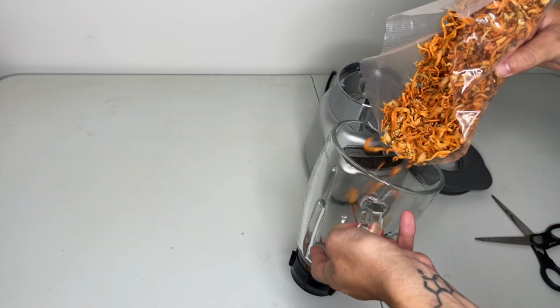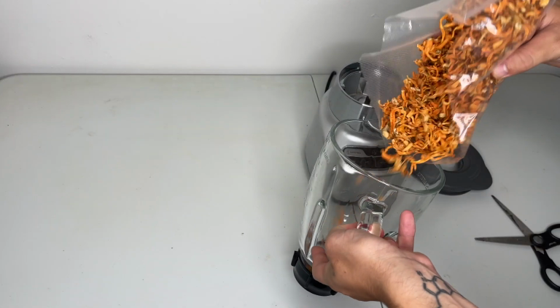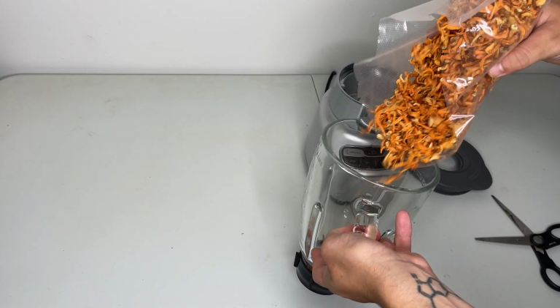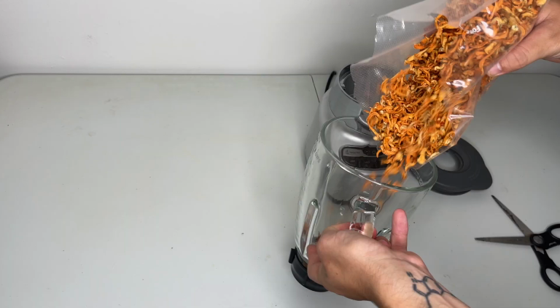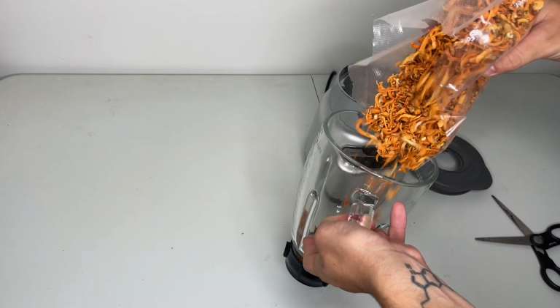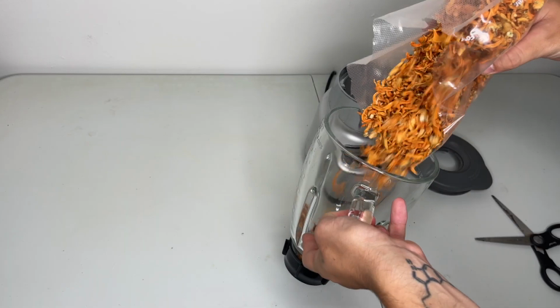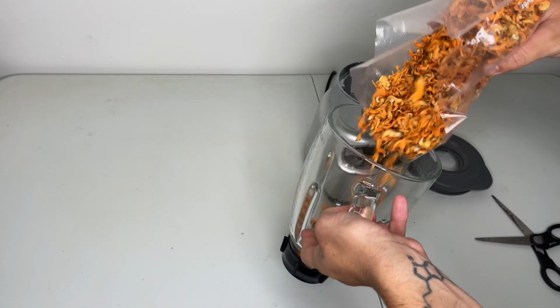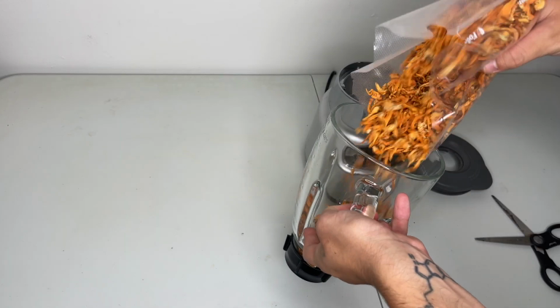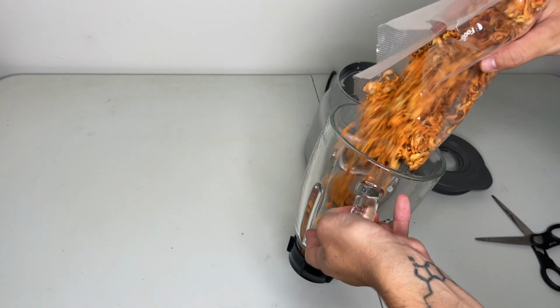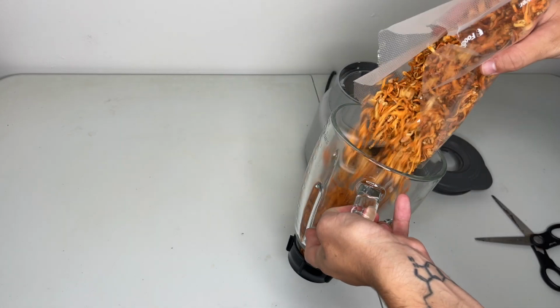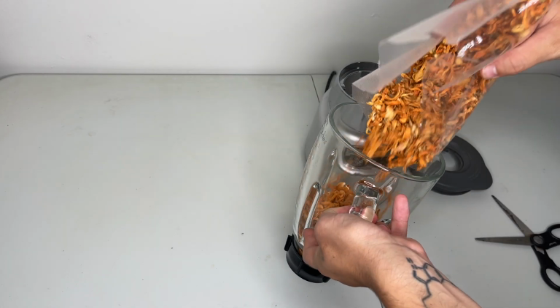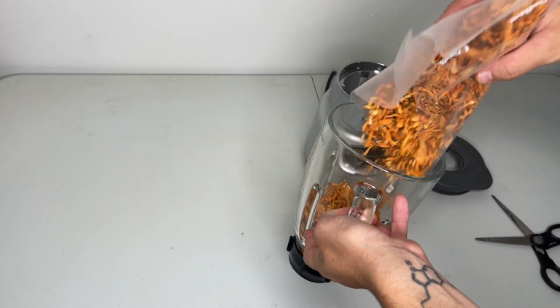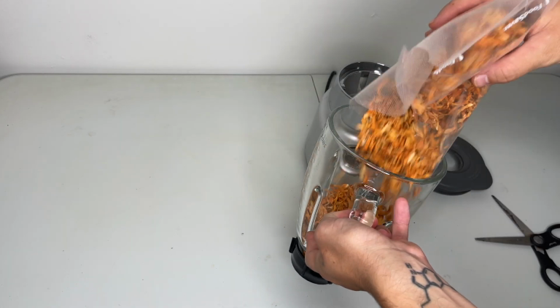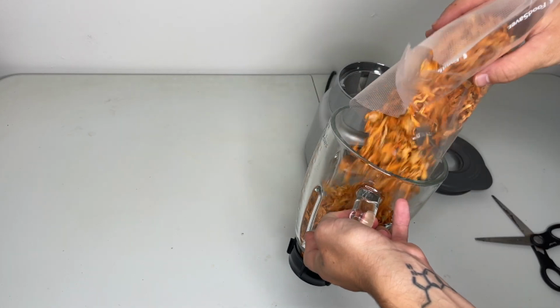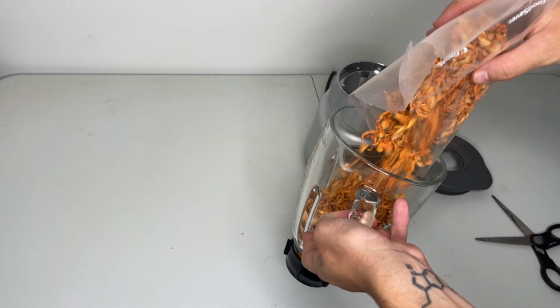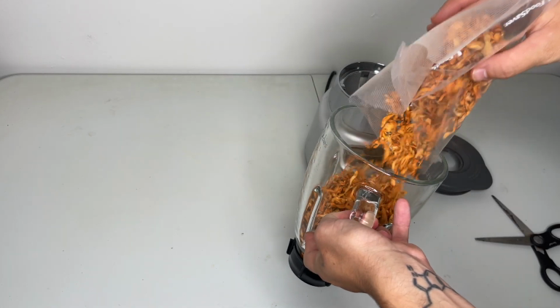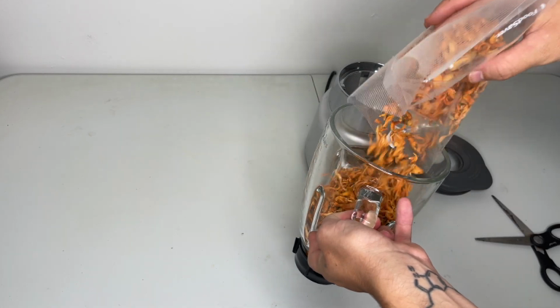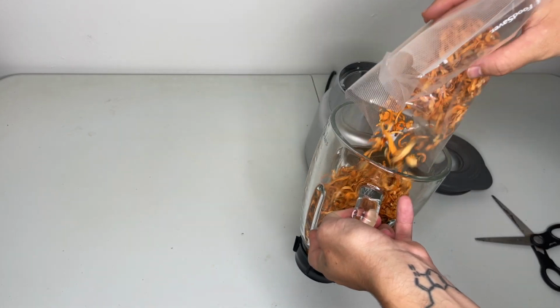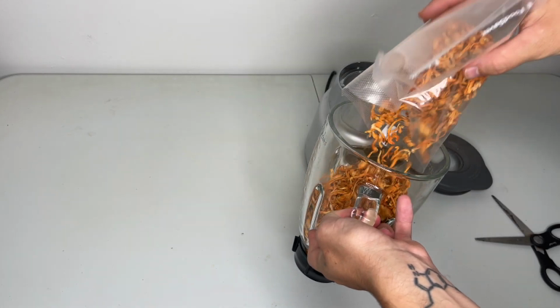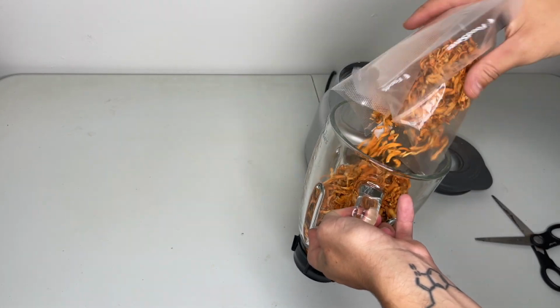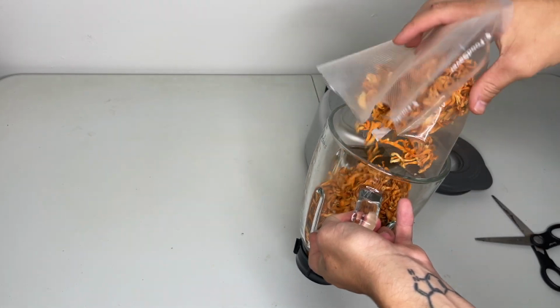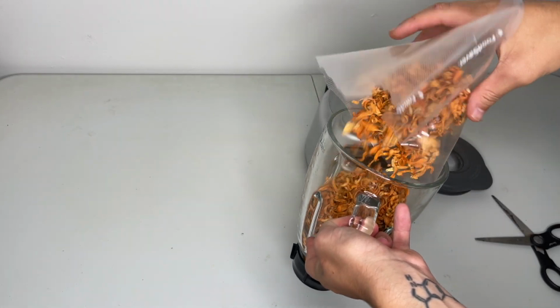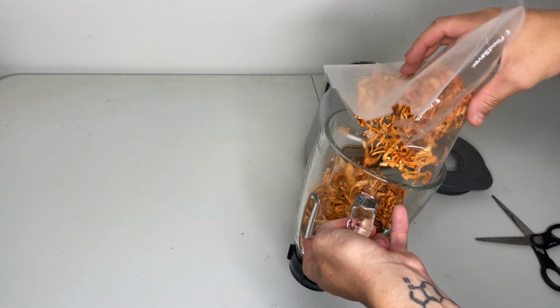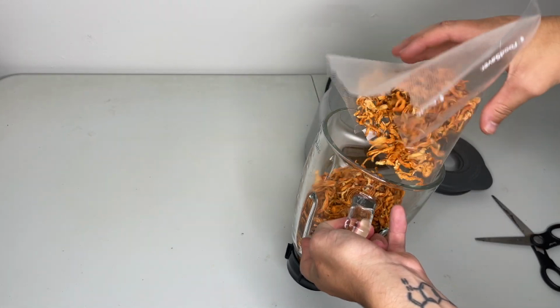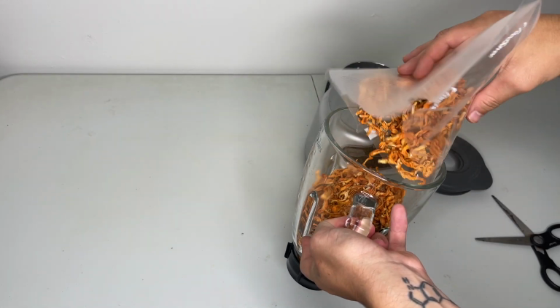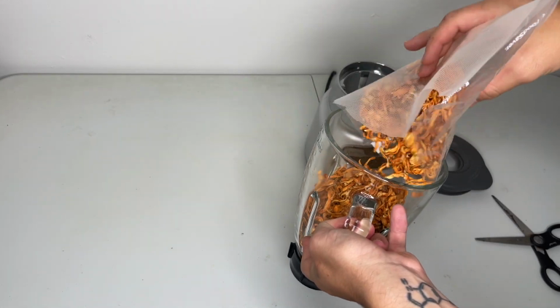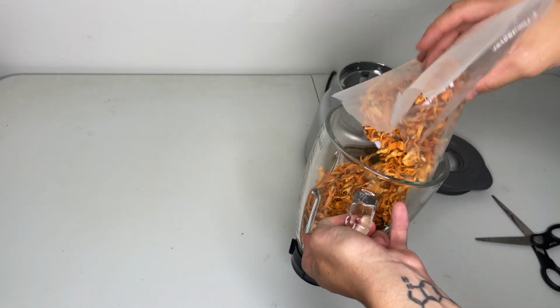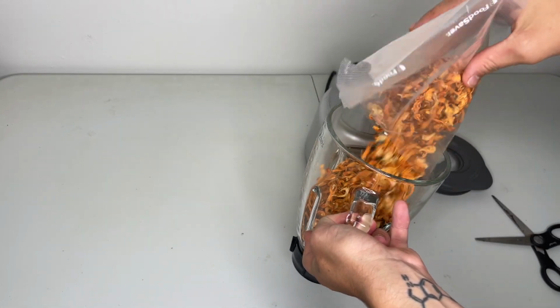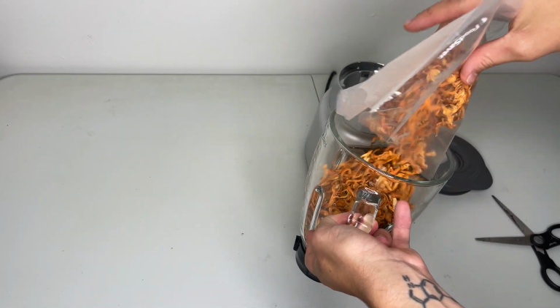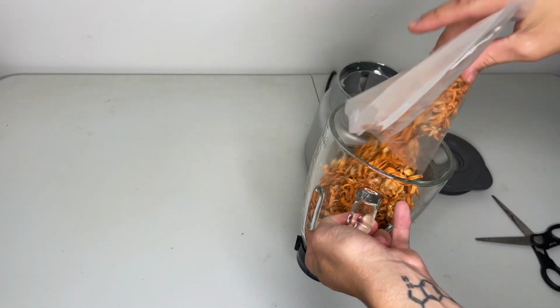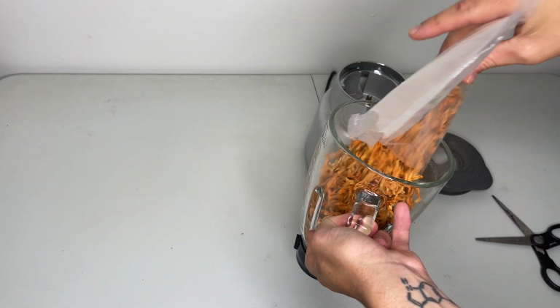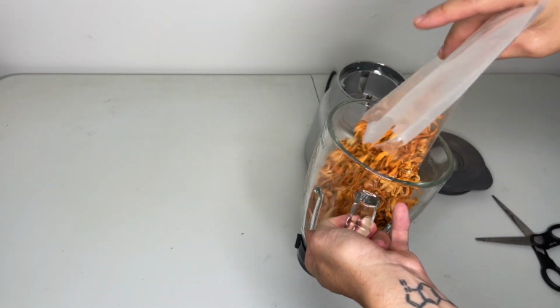The first step is to use a blender to chop up the dried mushrooms into smaller pieces.